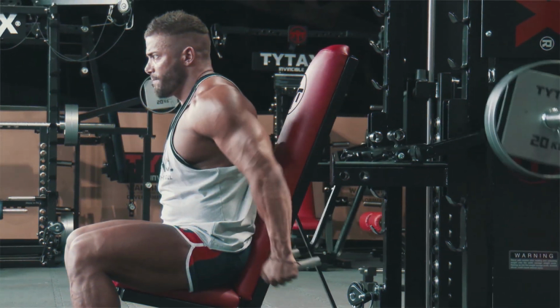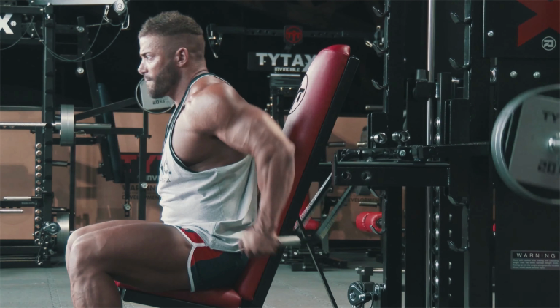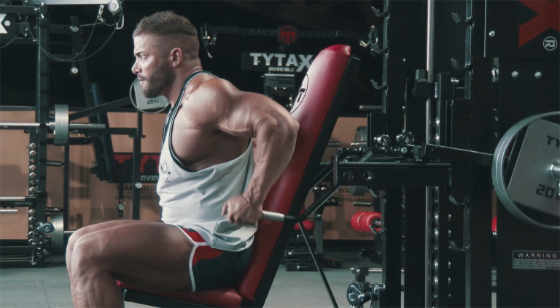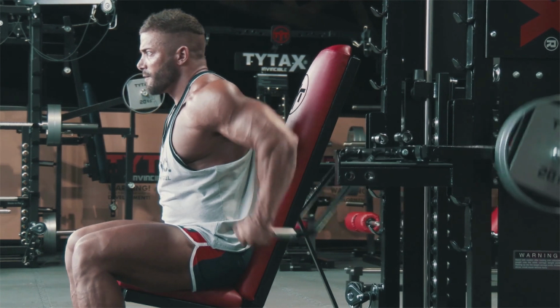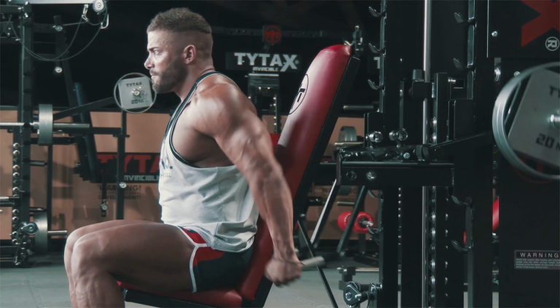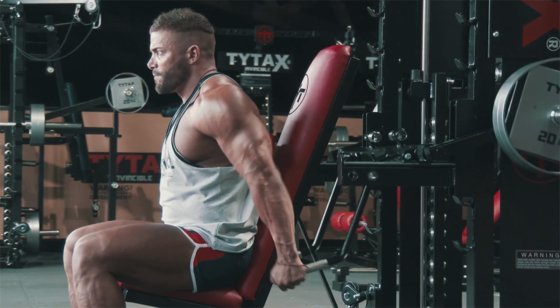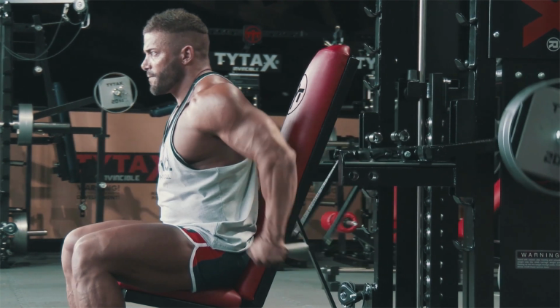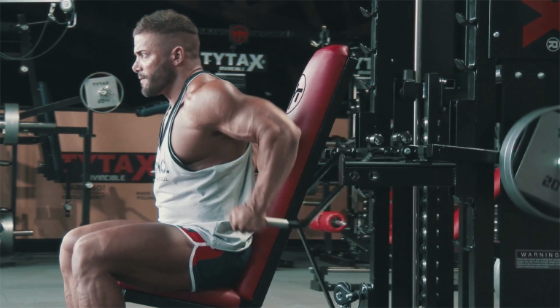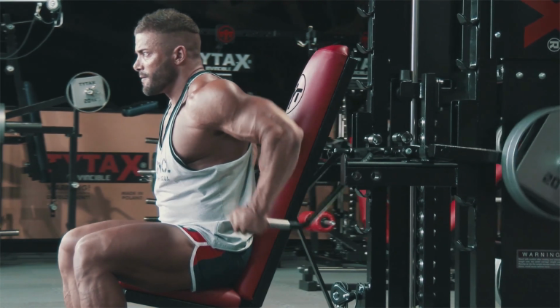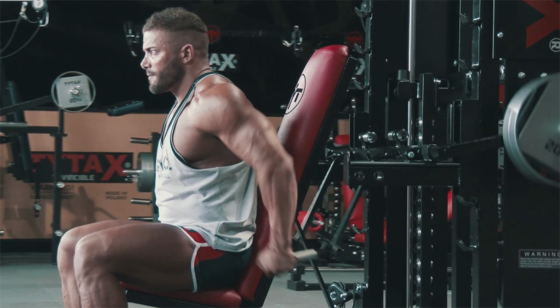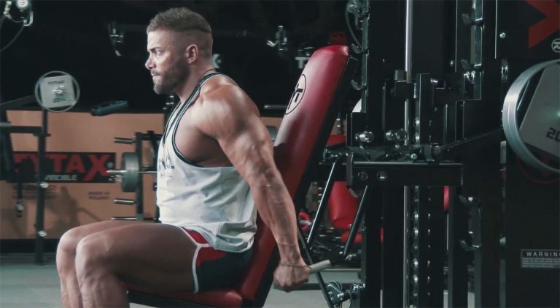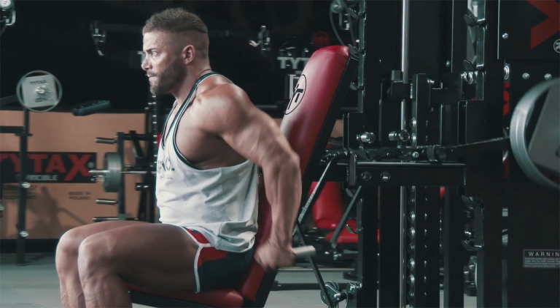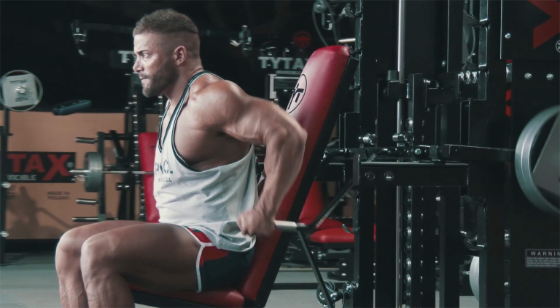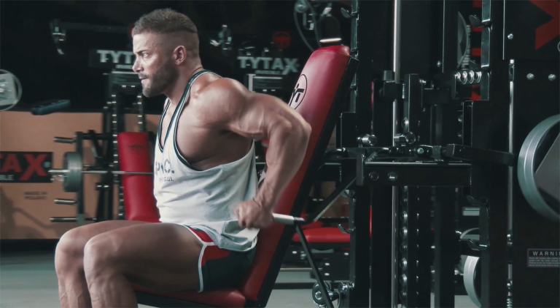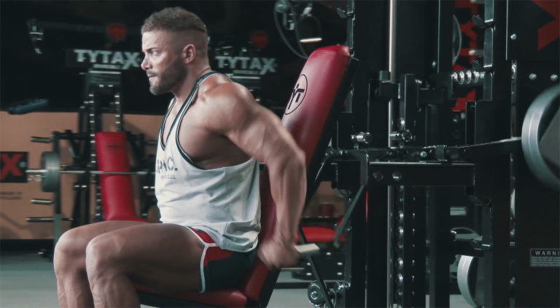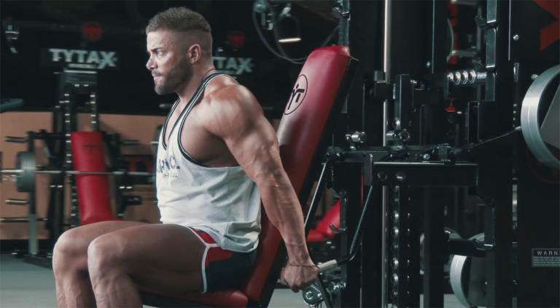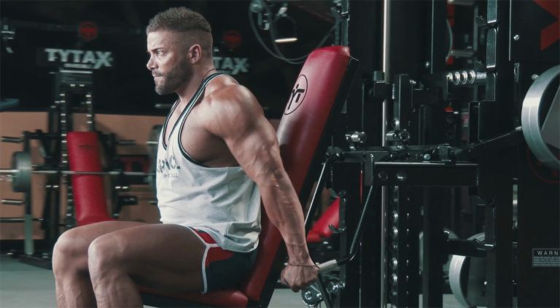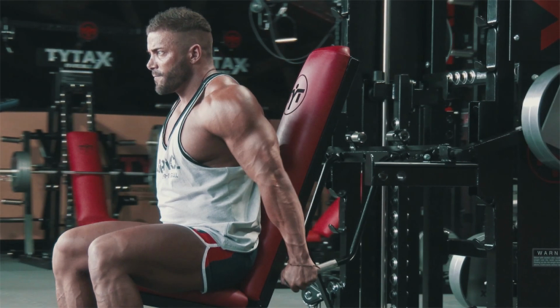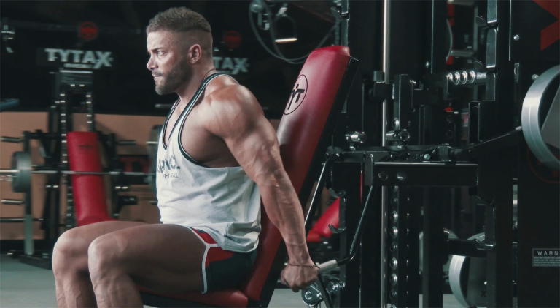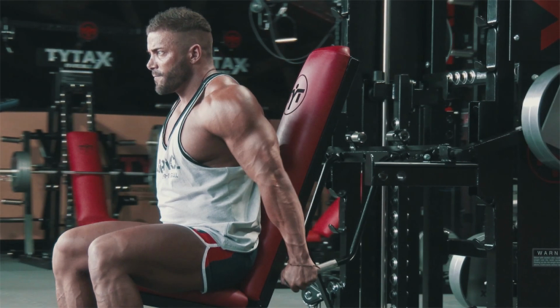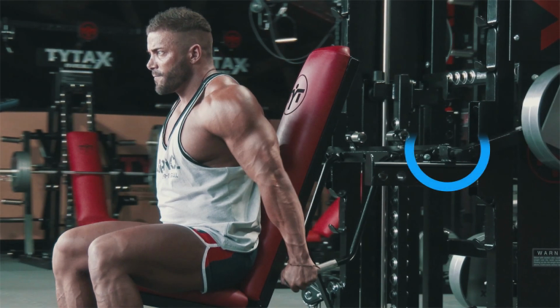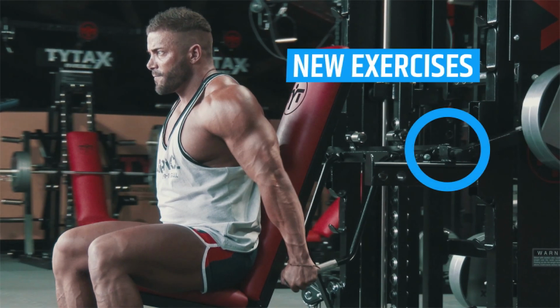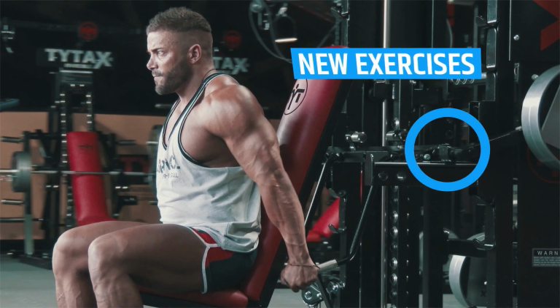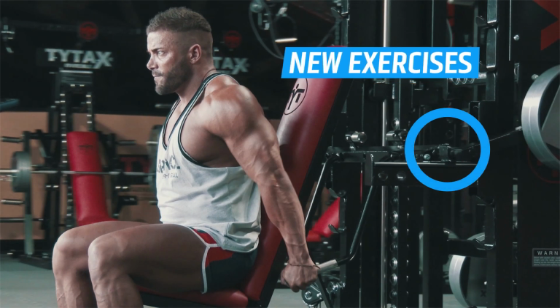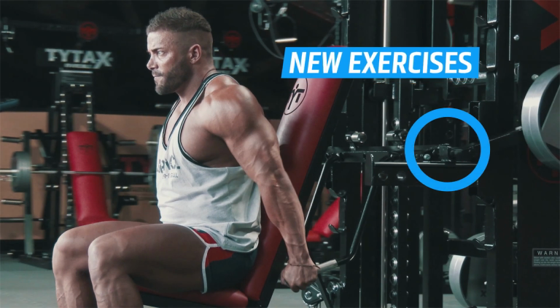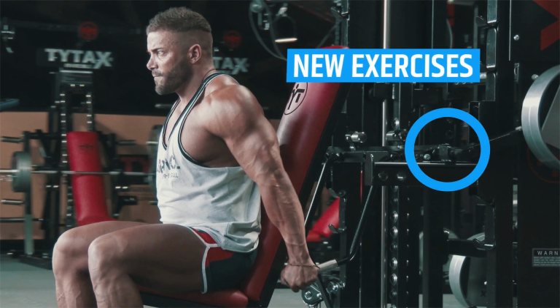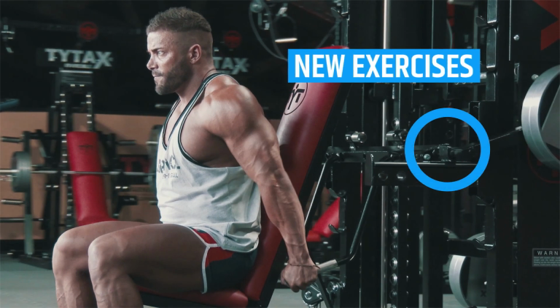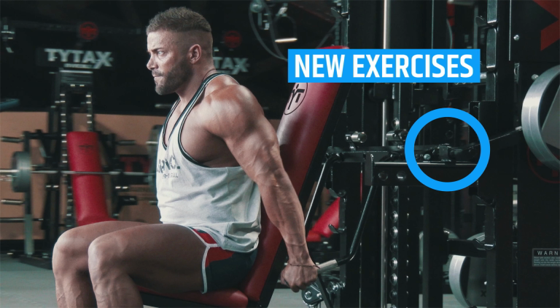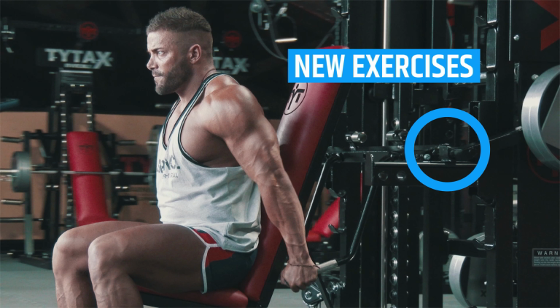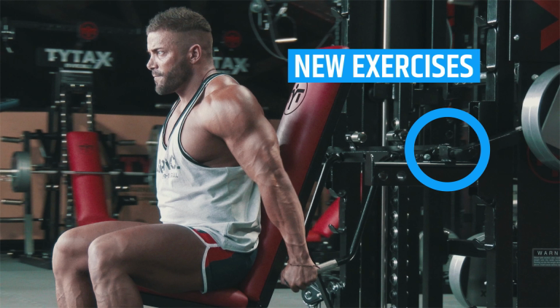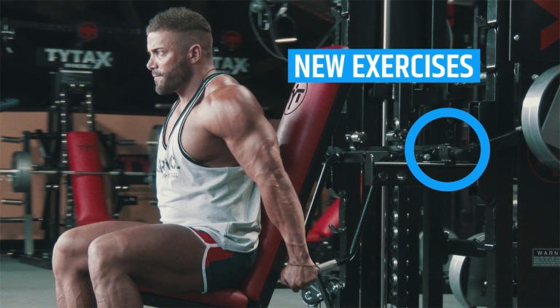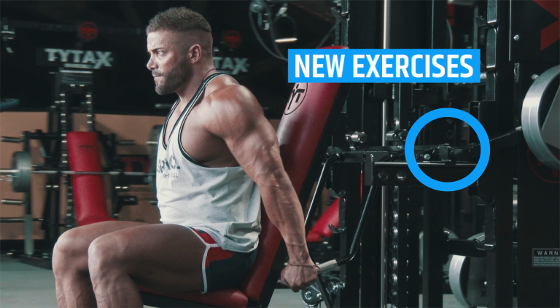The profiled overlays for barbell safety hooks add a new depth for exercises with the T-bar.